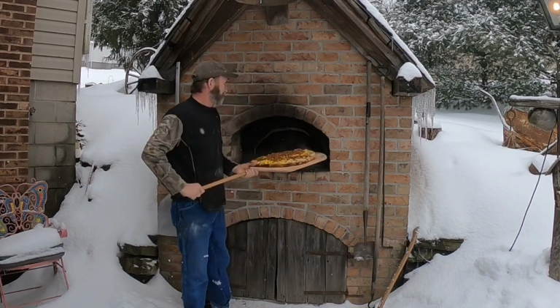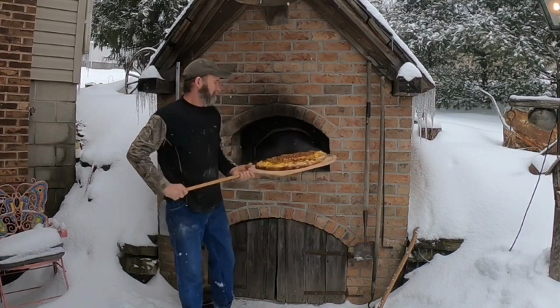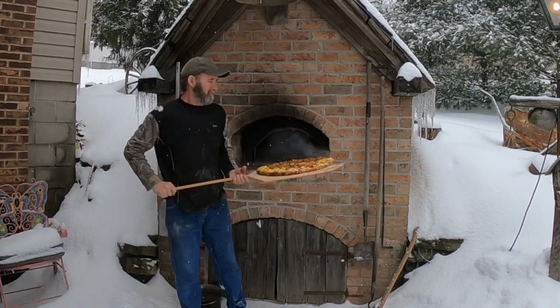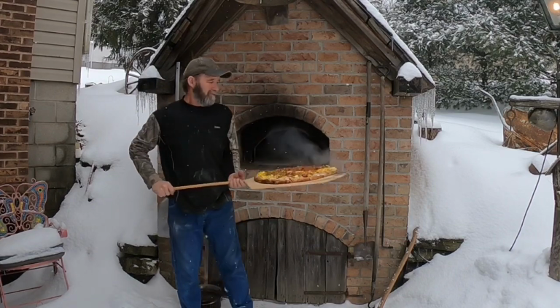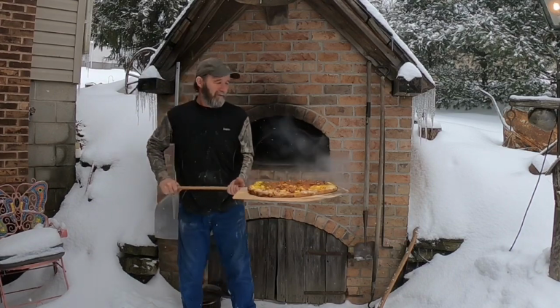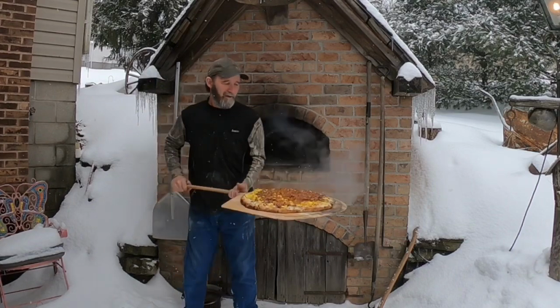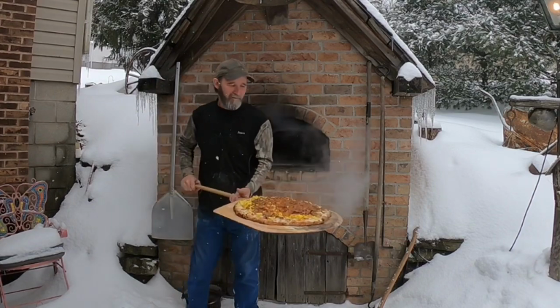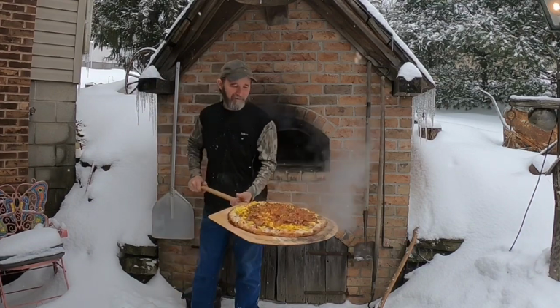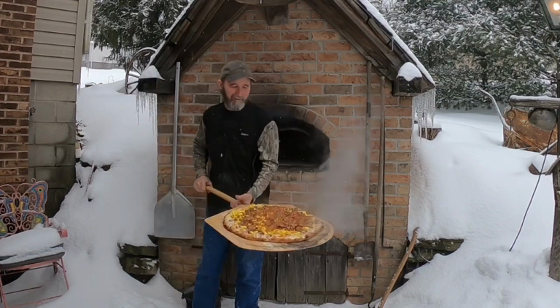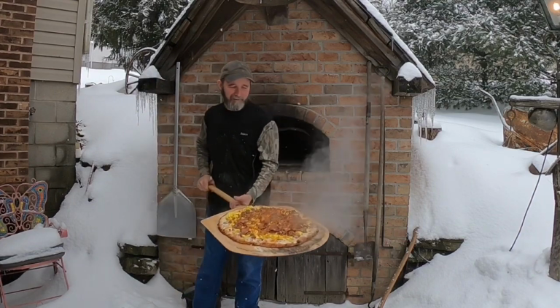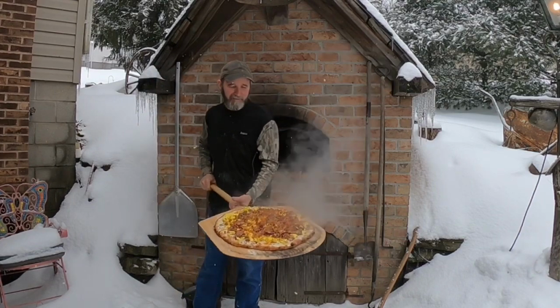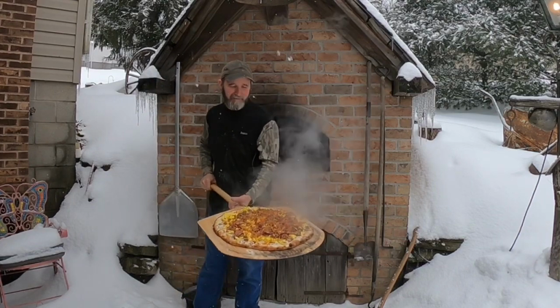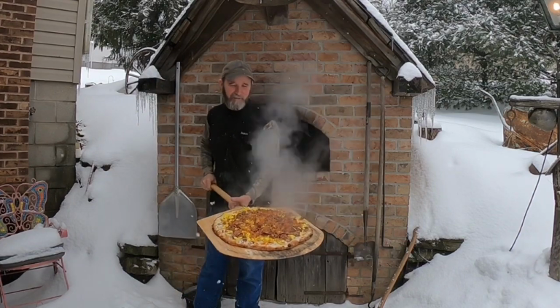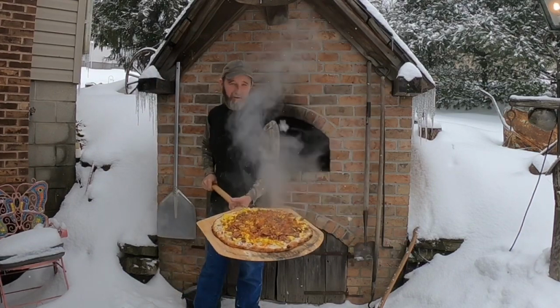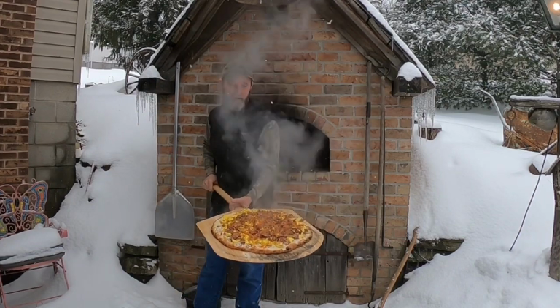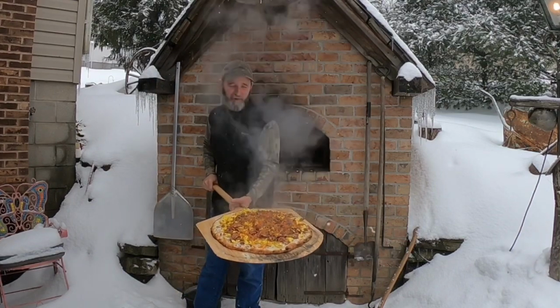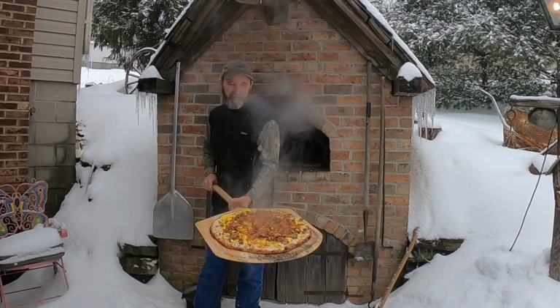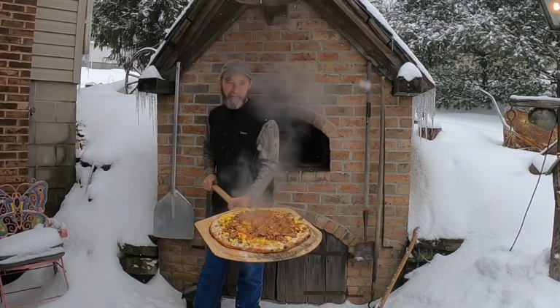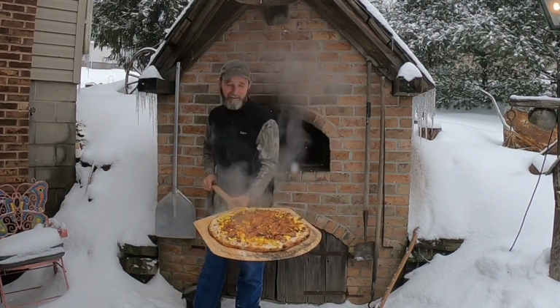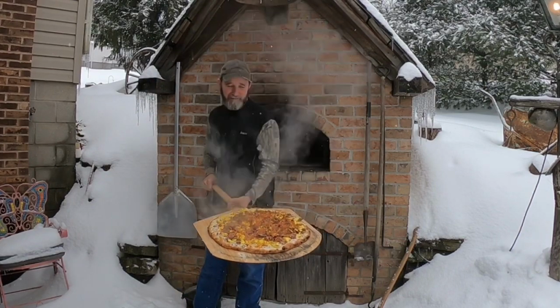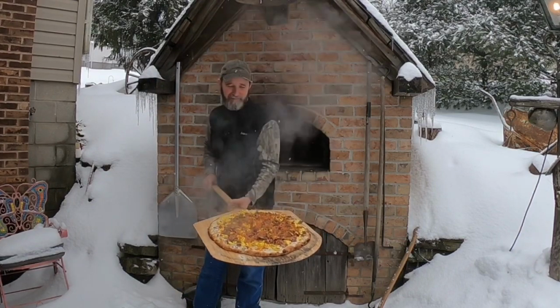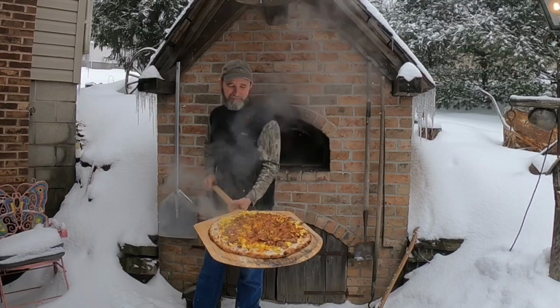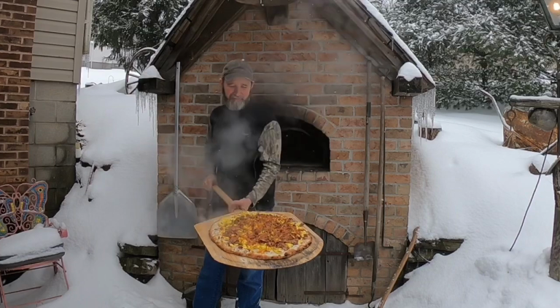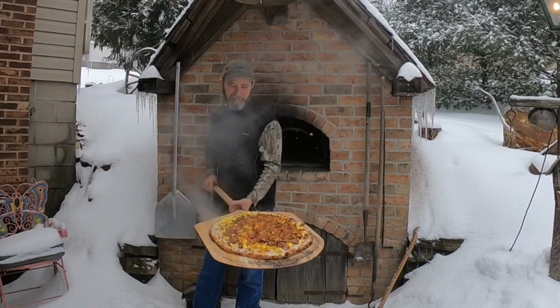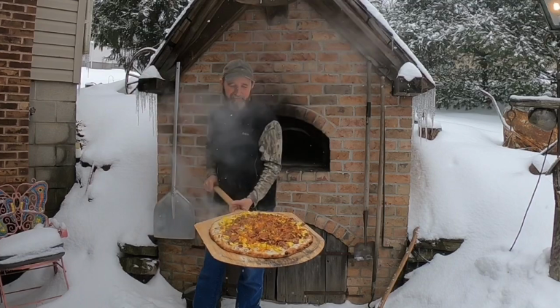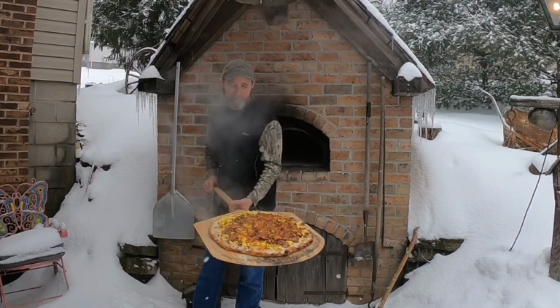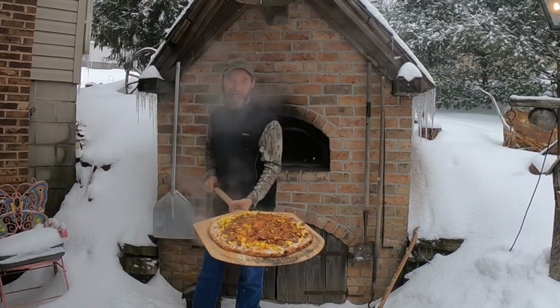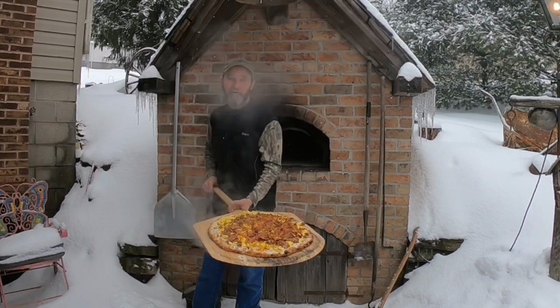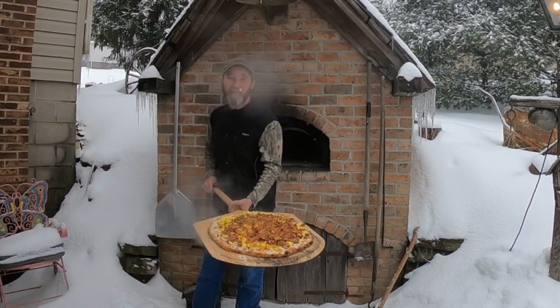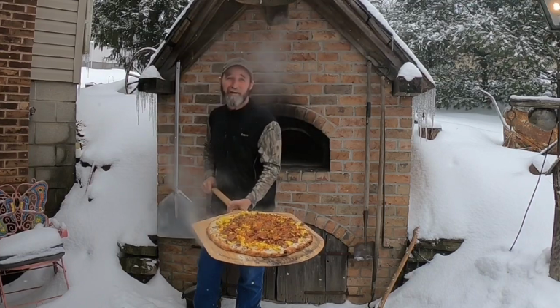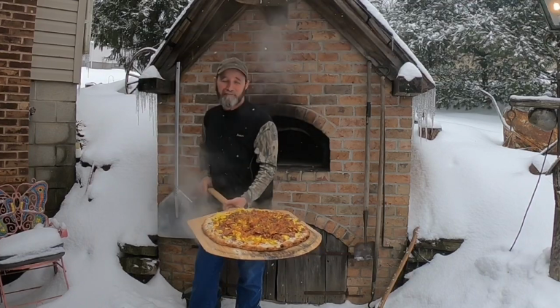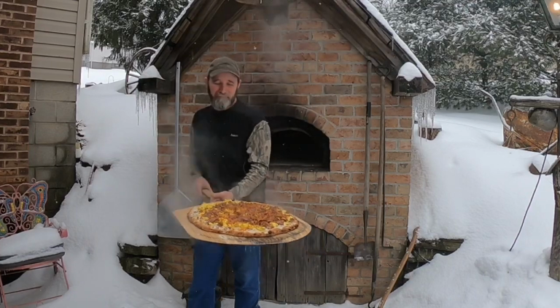There you go. So let's go up and dig in.